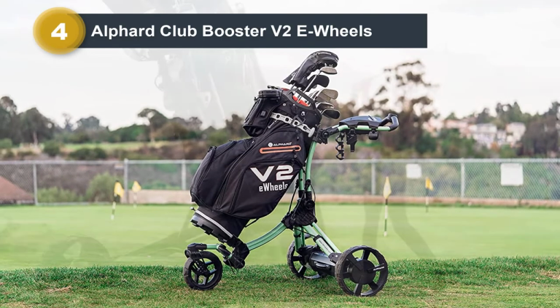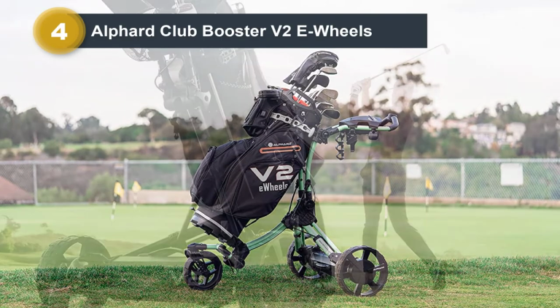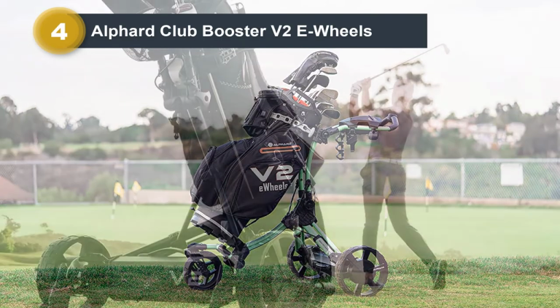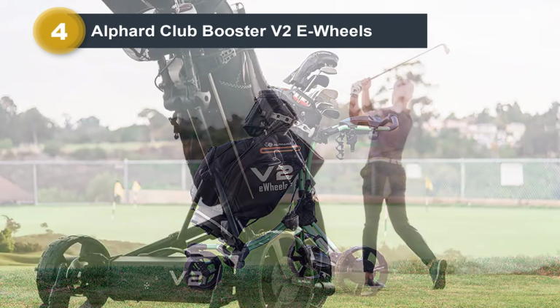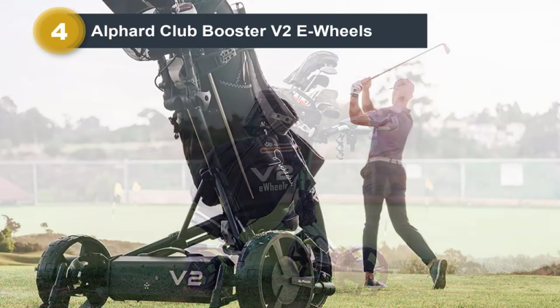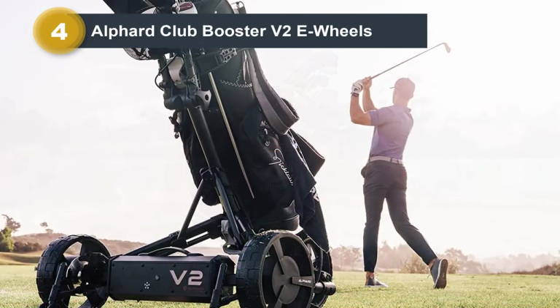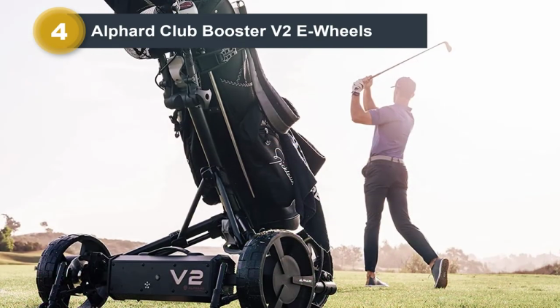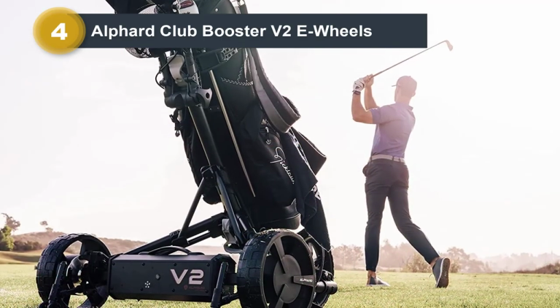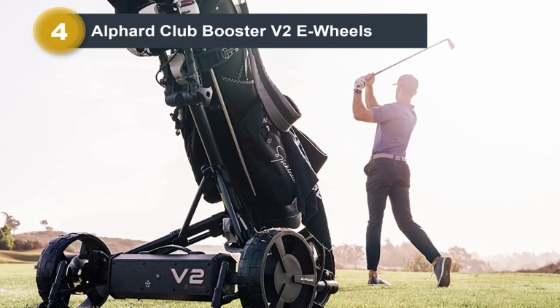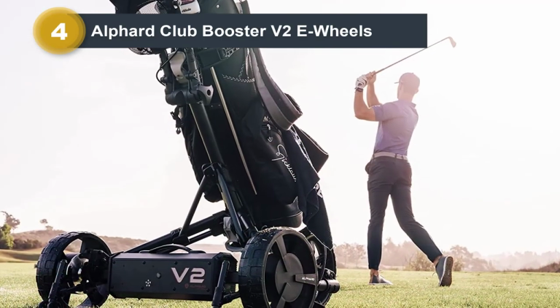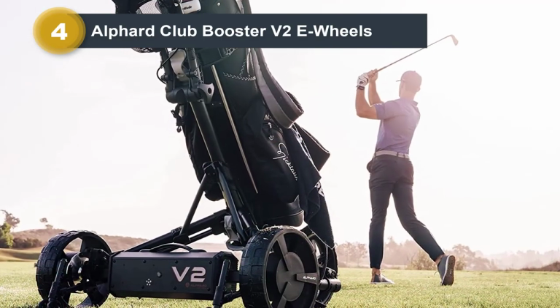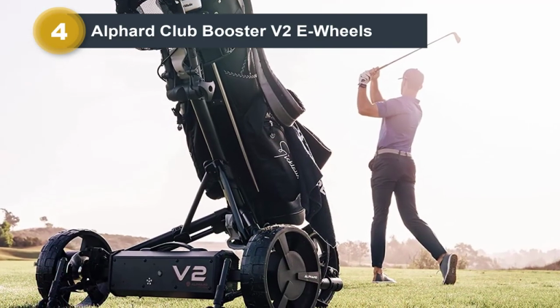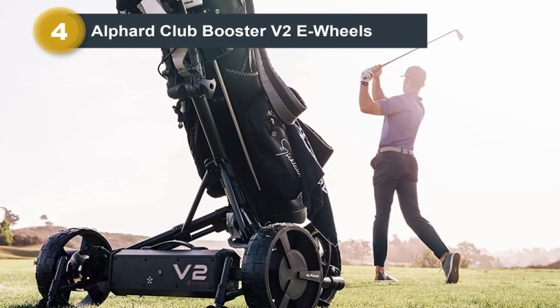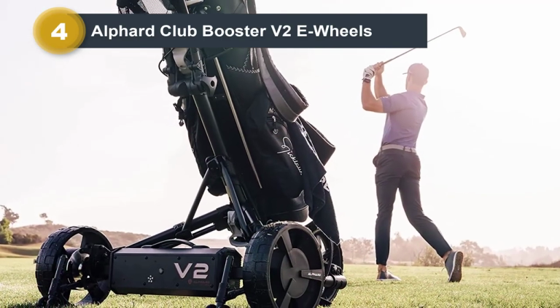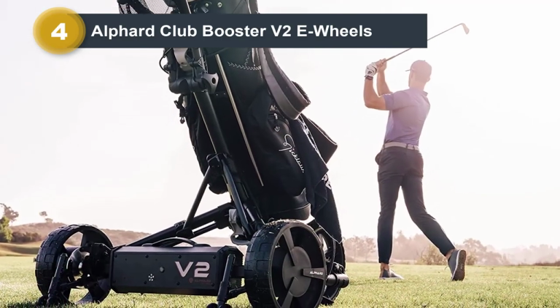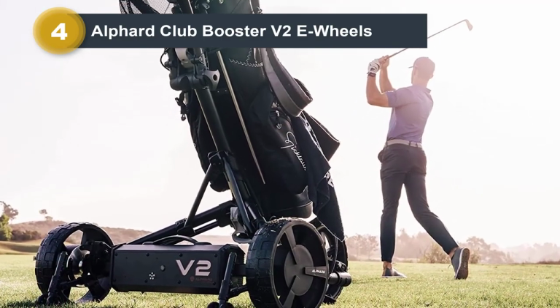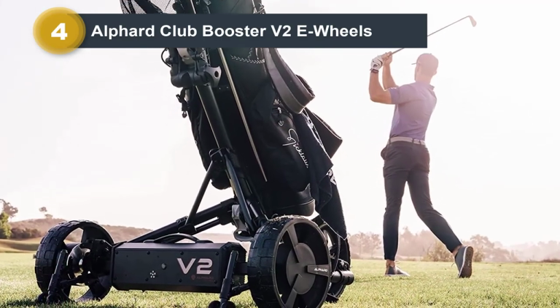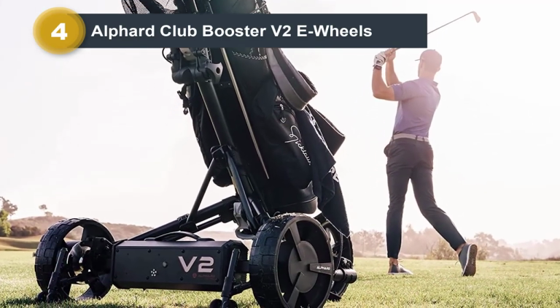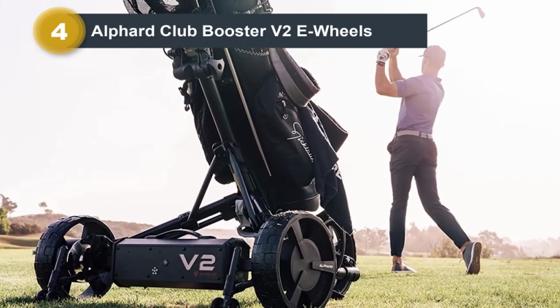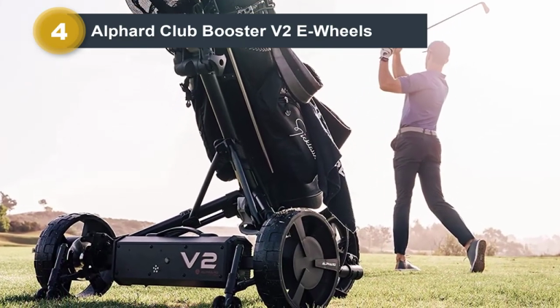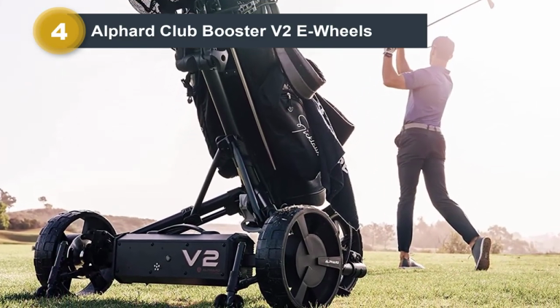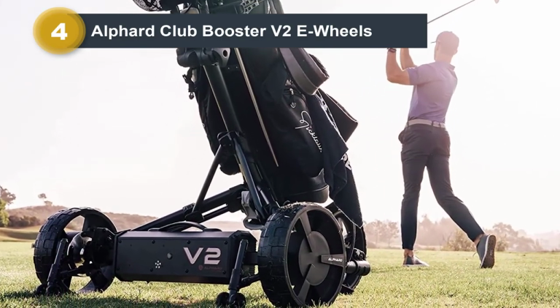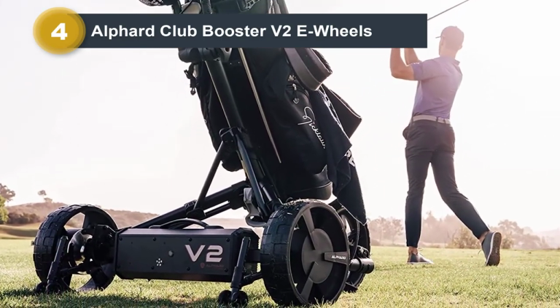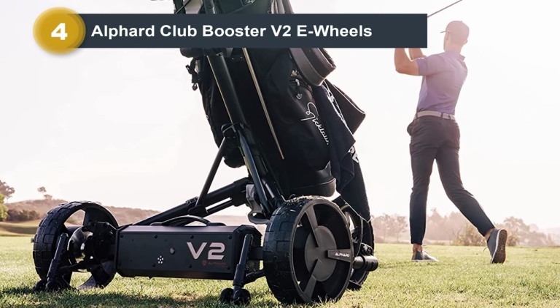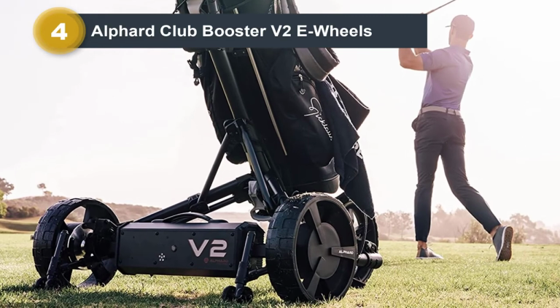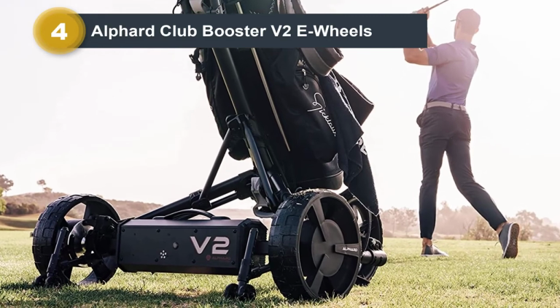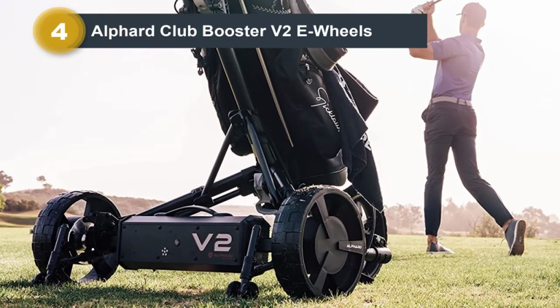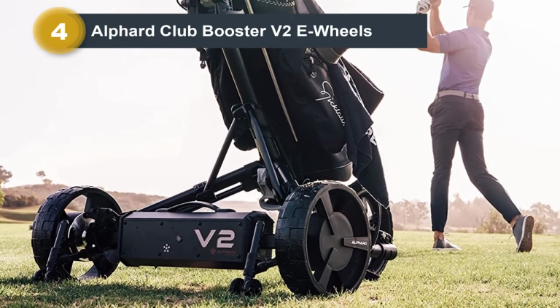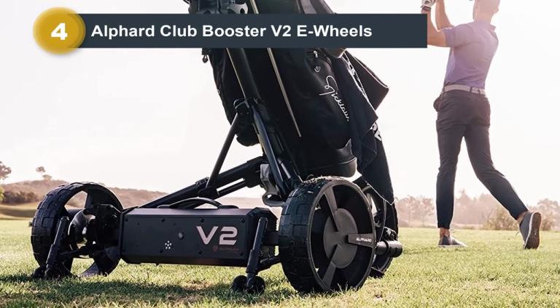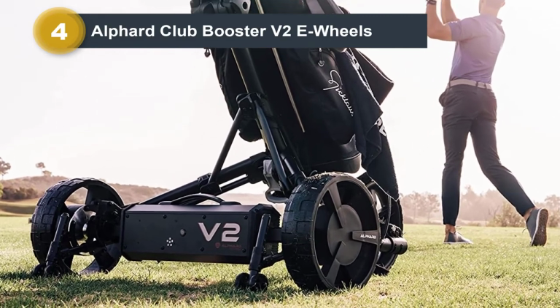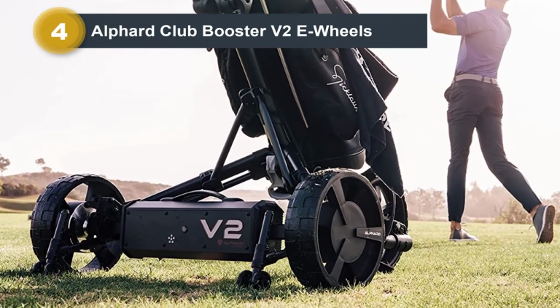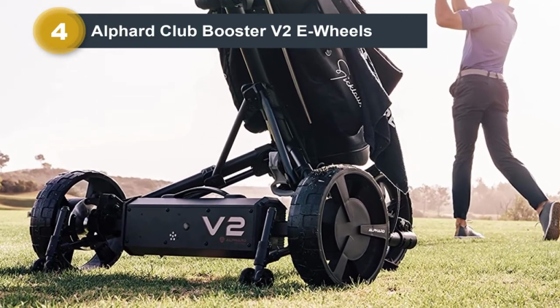The 6-axis gyroscope also helps maintain fluid motion across rough terrain on the course.